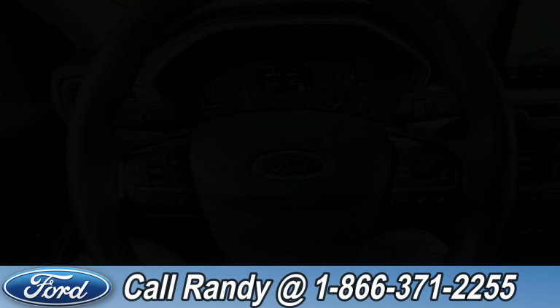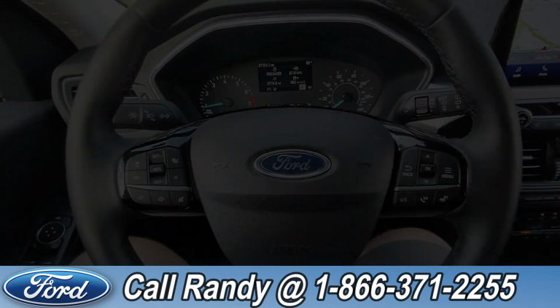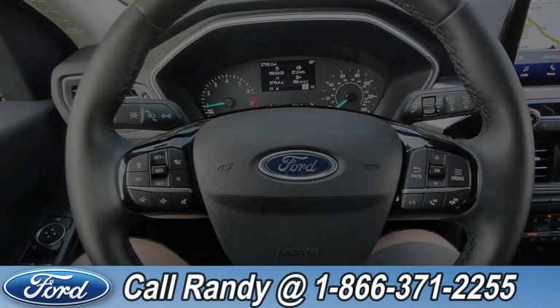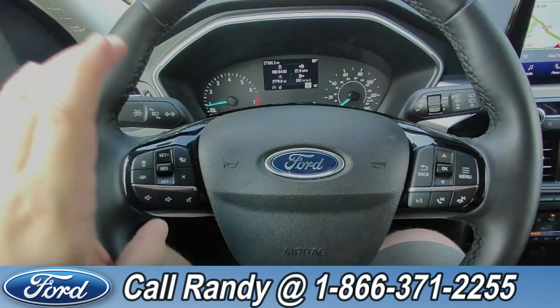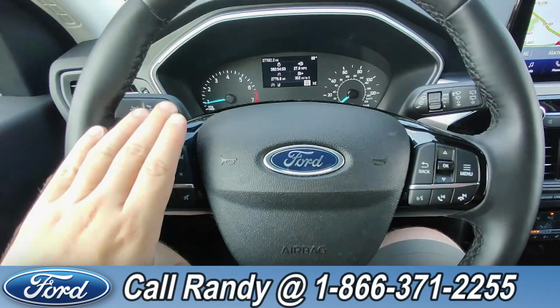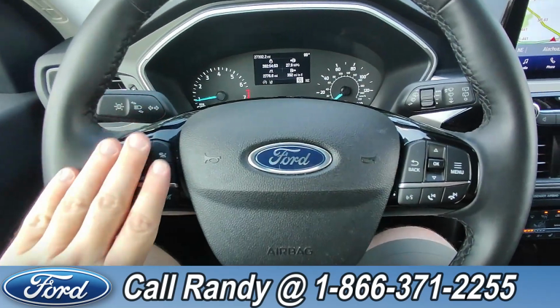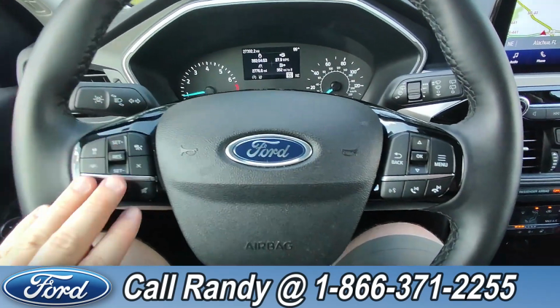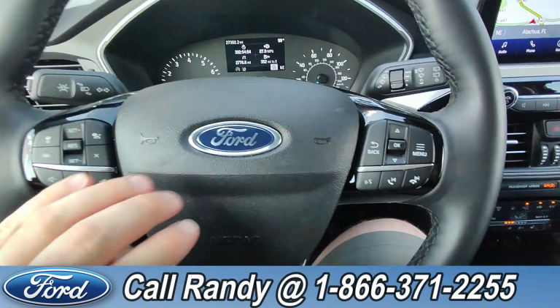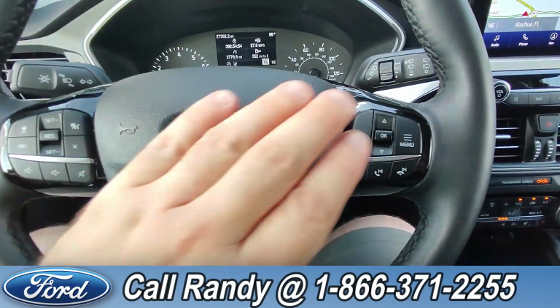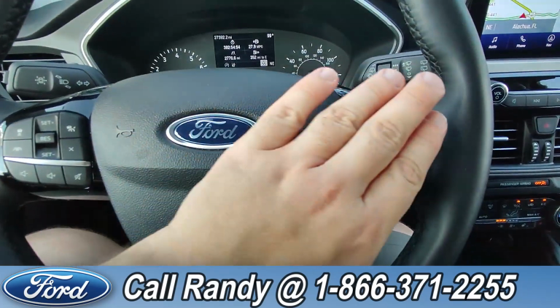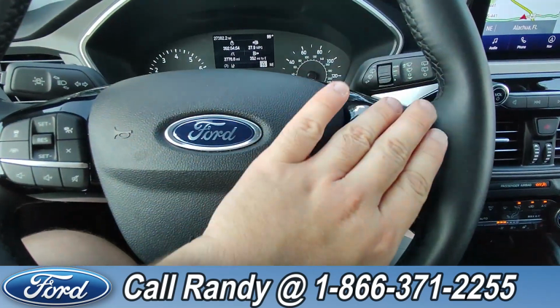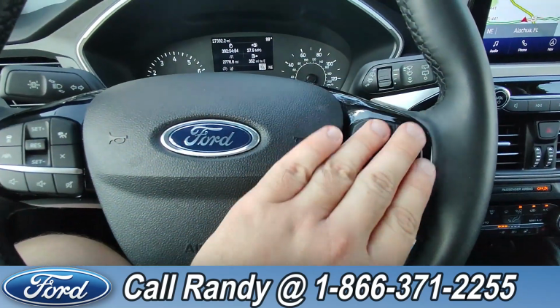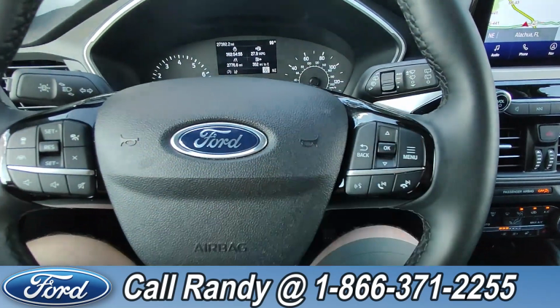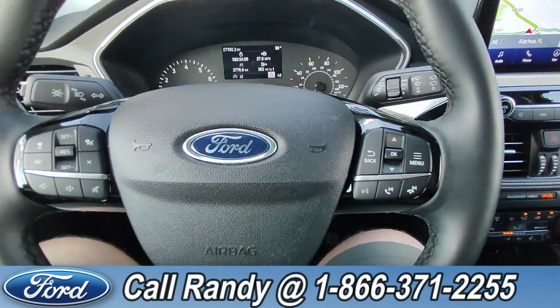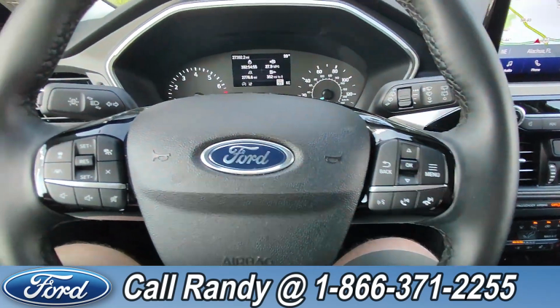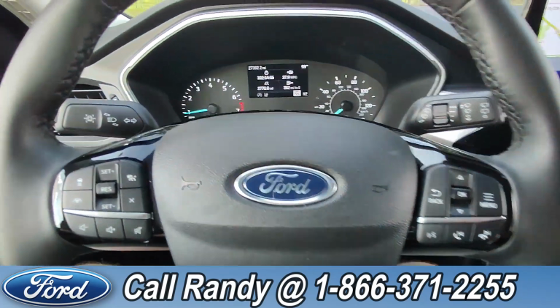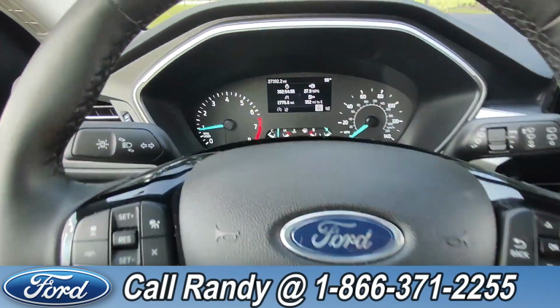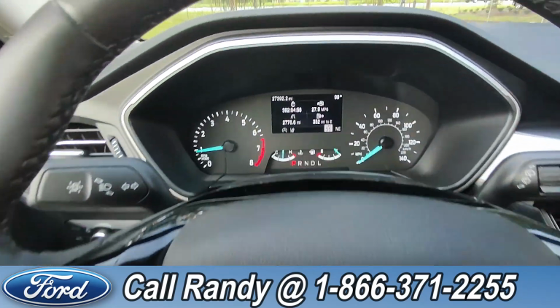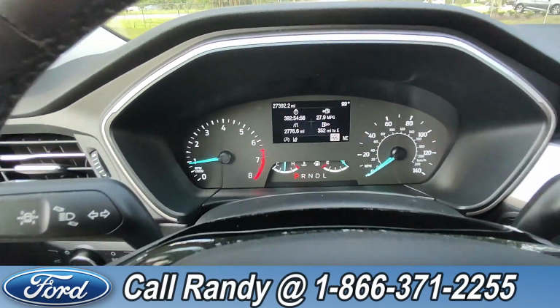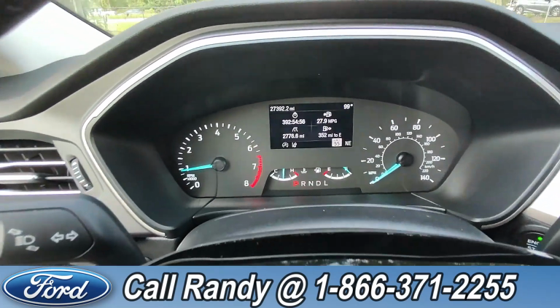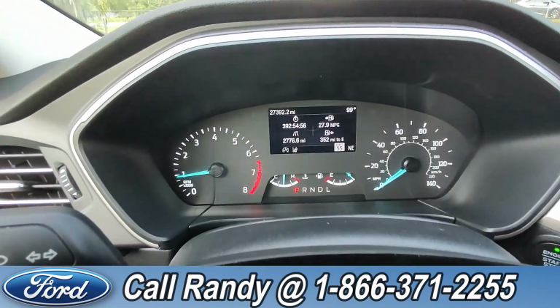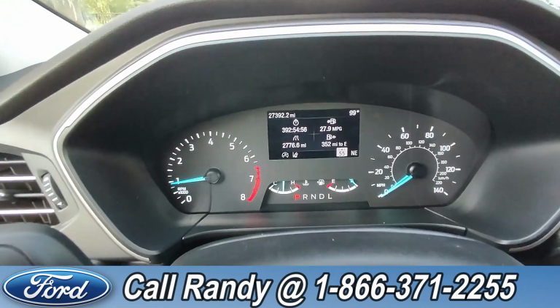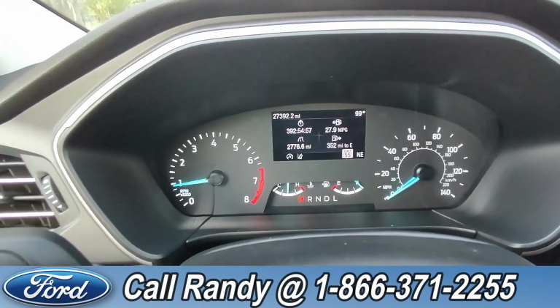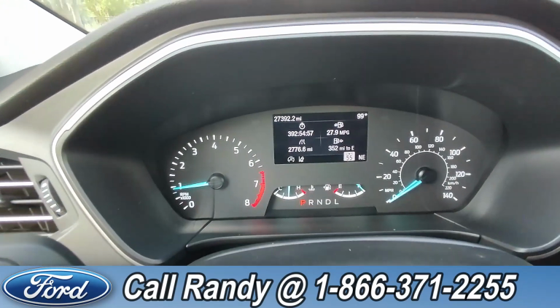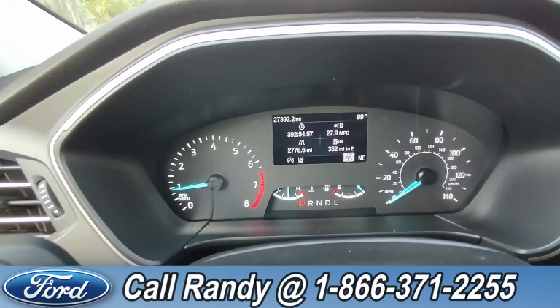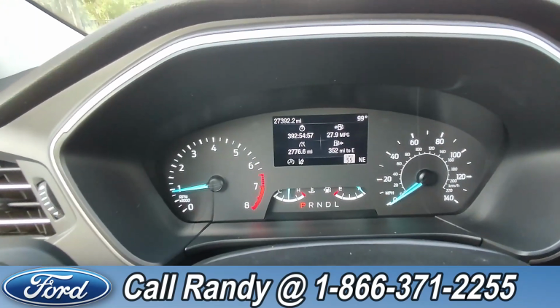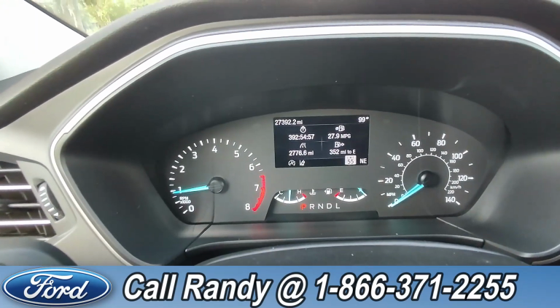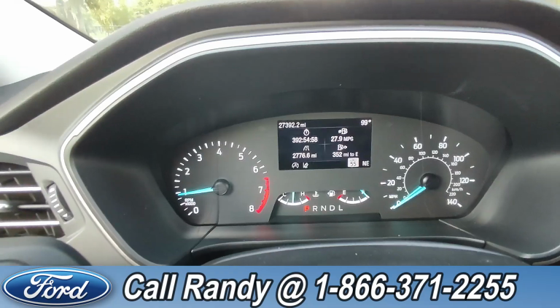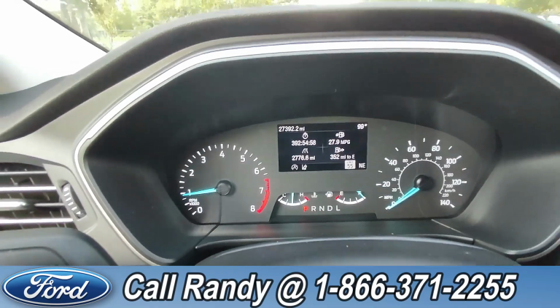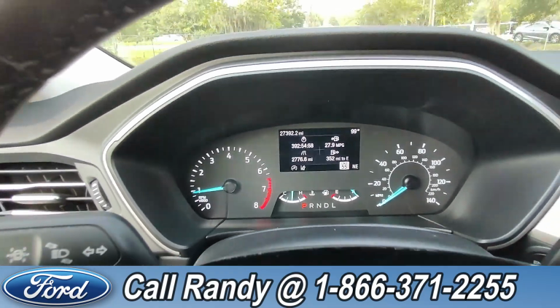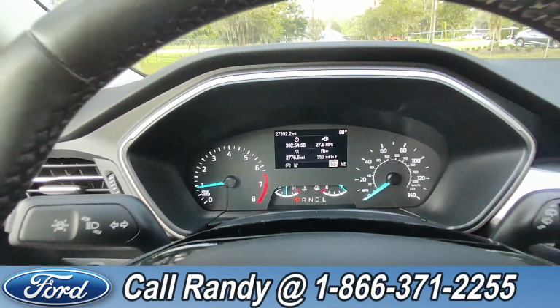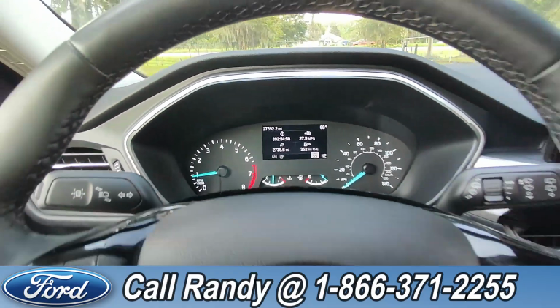On the steering wheel you have your cruise, media, phone, and other controls. As of this video, it has 27,000 miles on it.